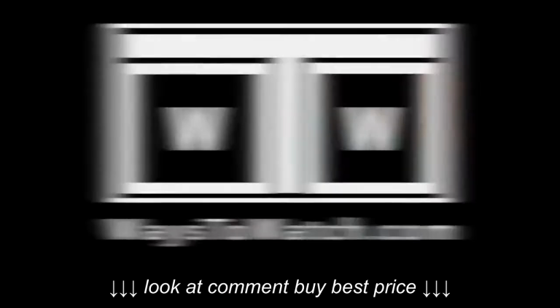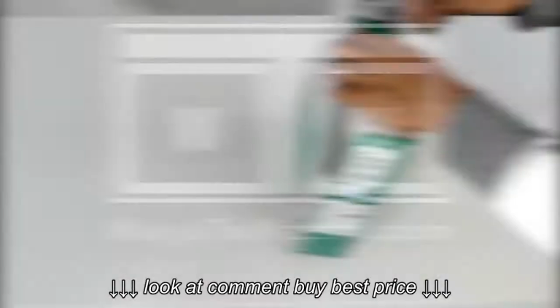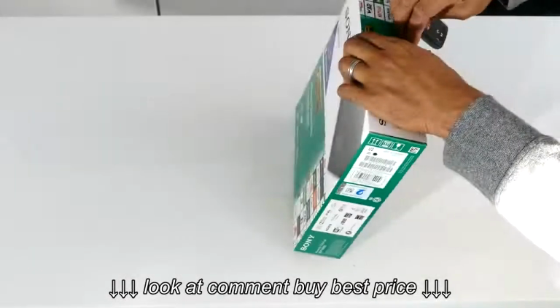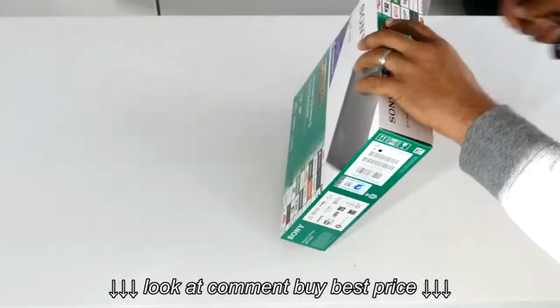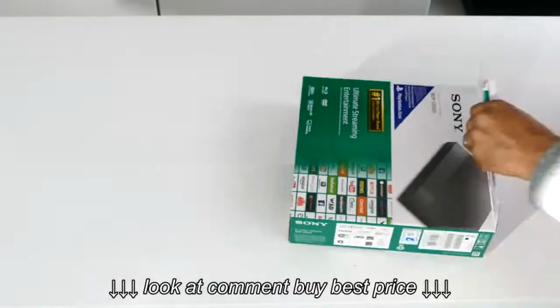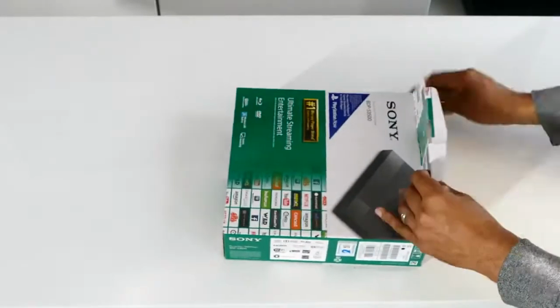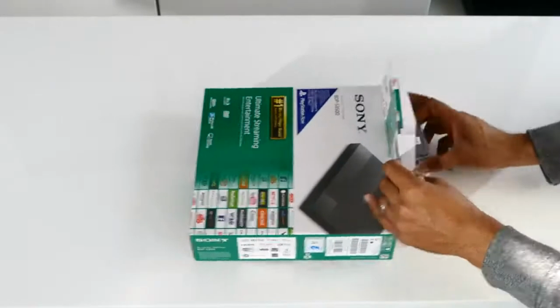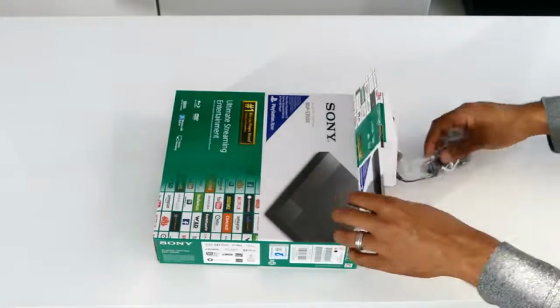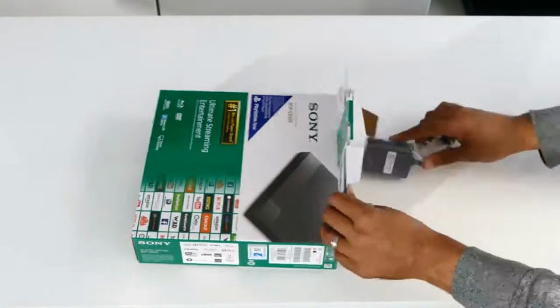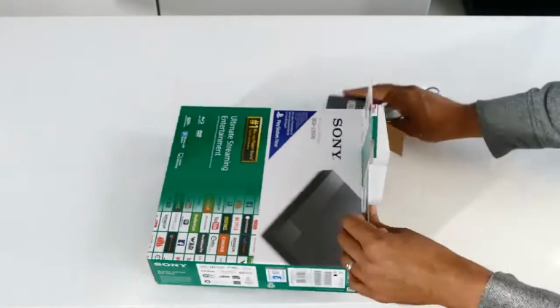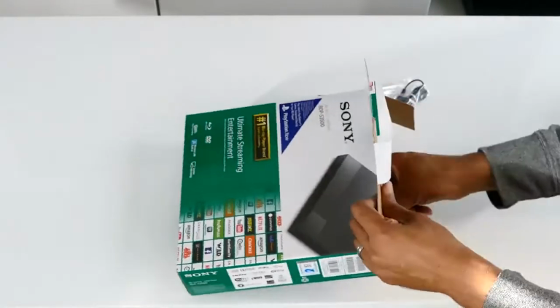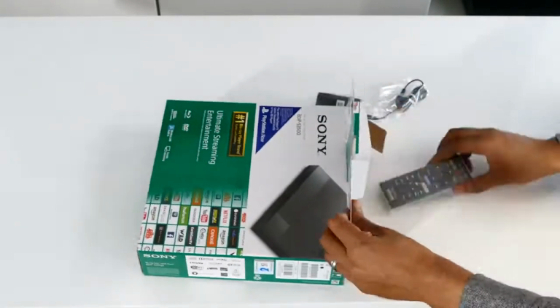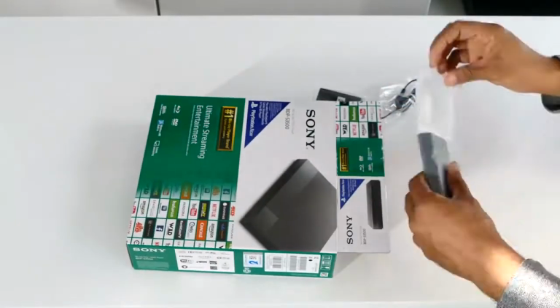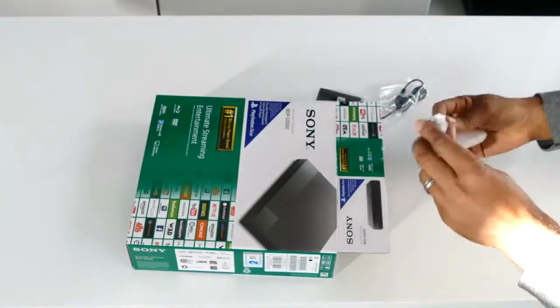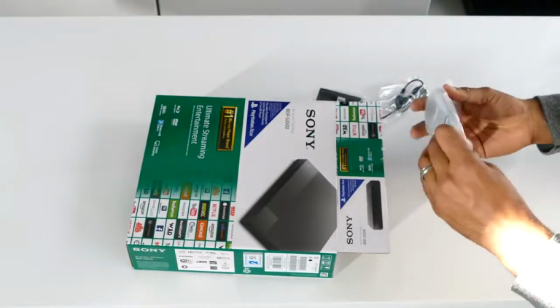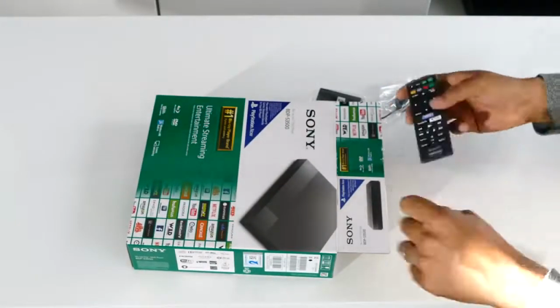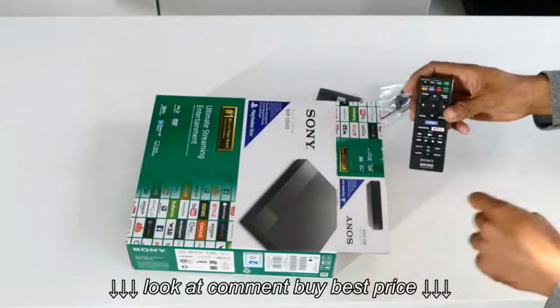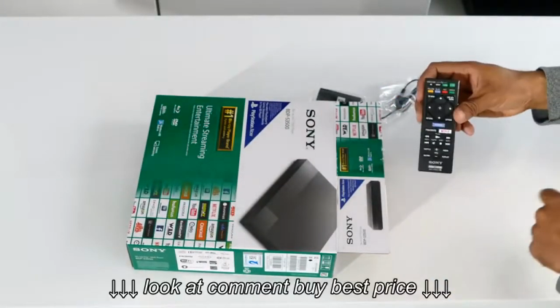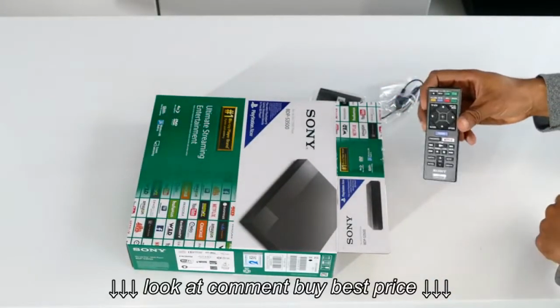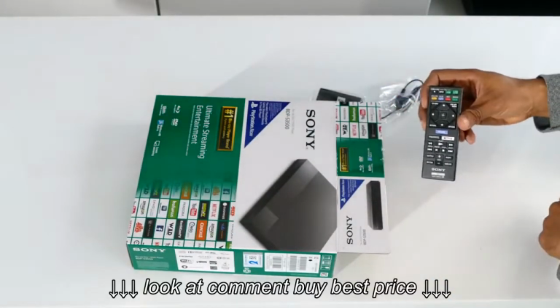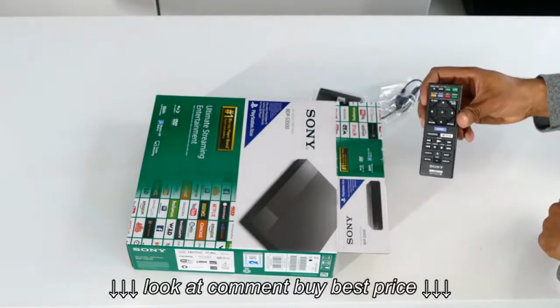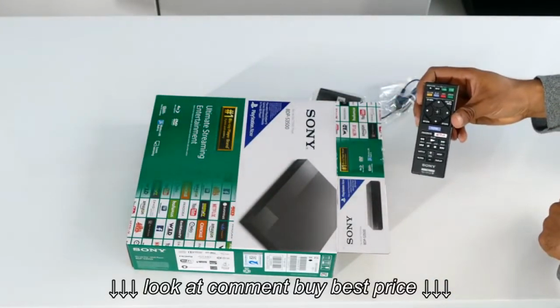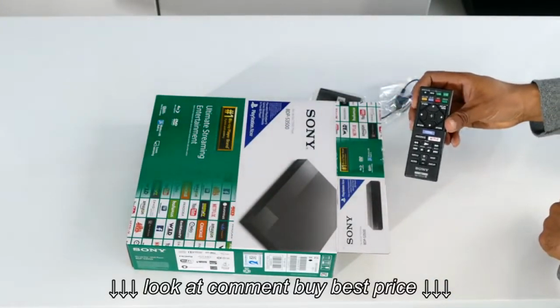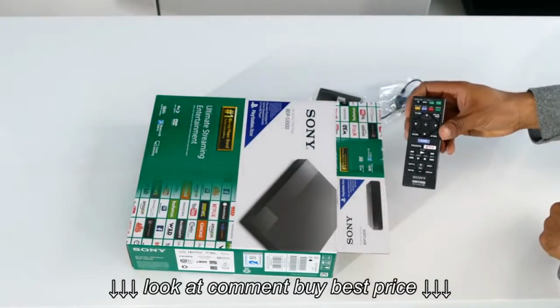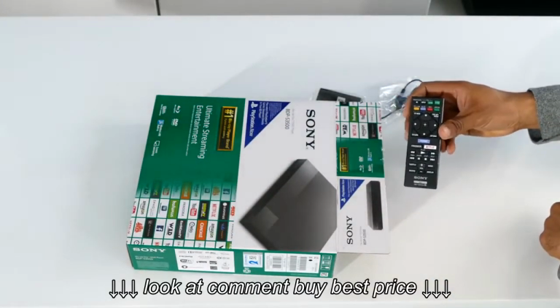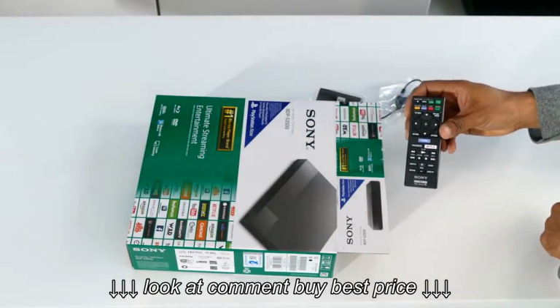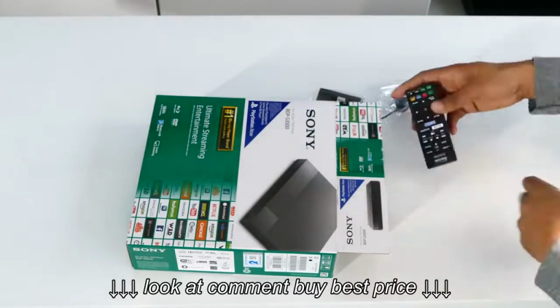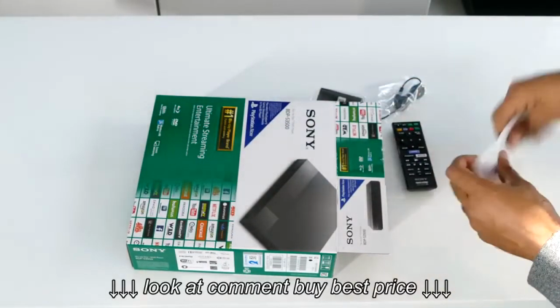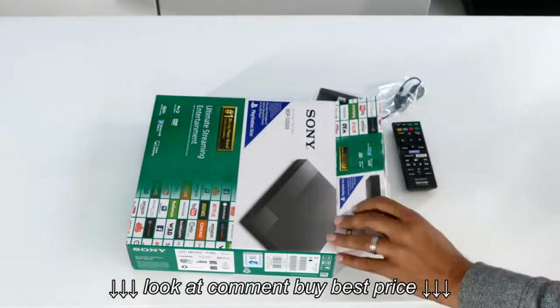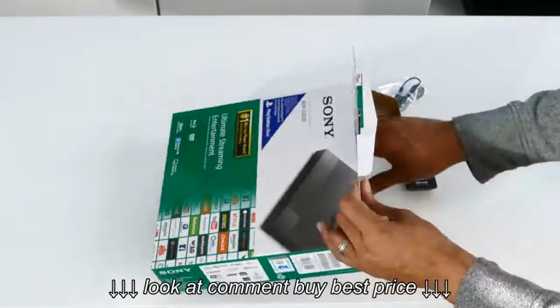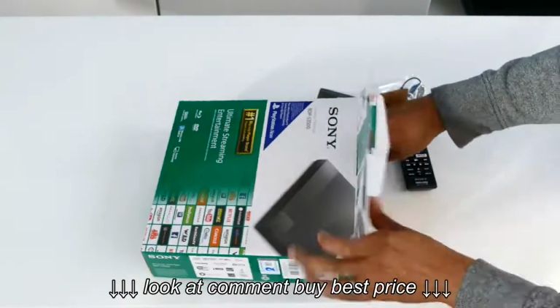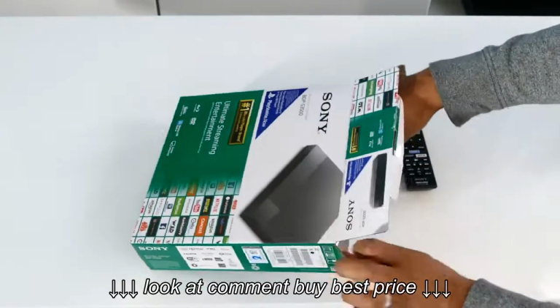Hi everyone, this is Lawrence for WaysToWatch.com, and this is my review of the Sony BDP S3500 Blu-ray player.